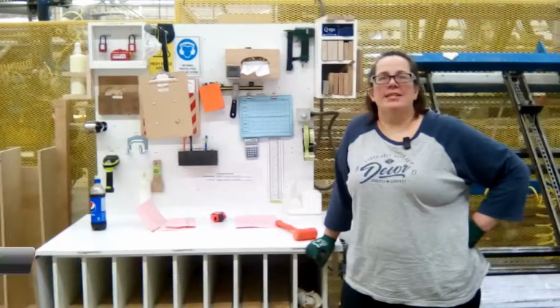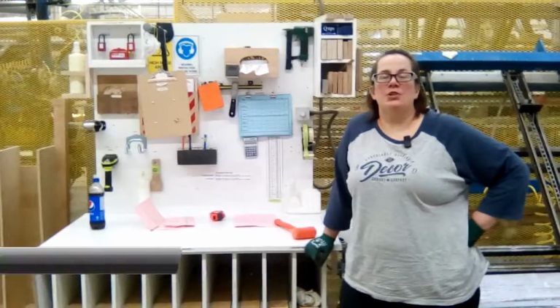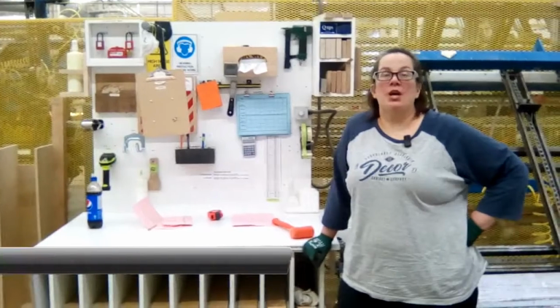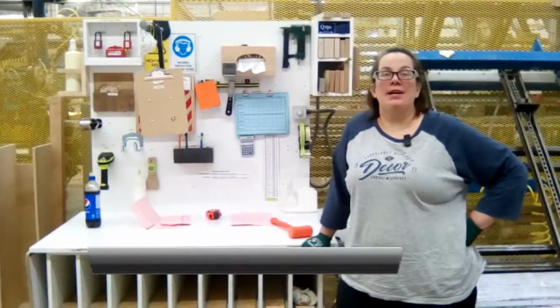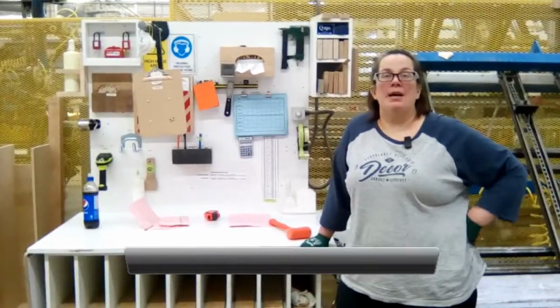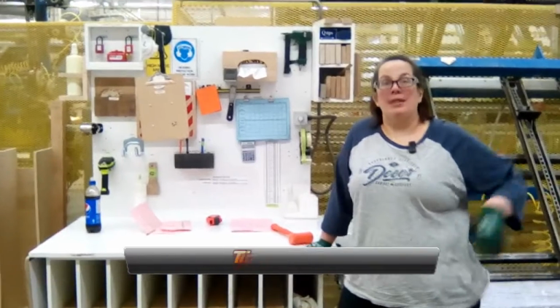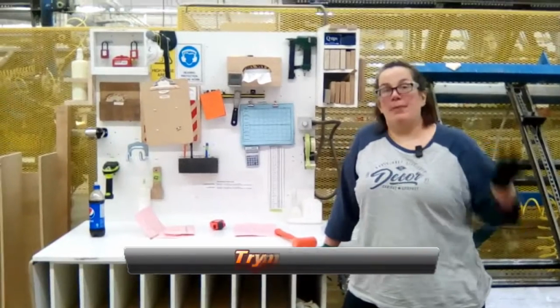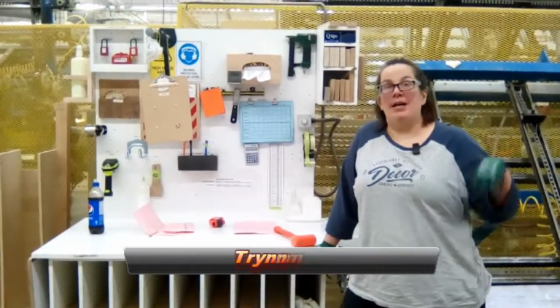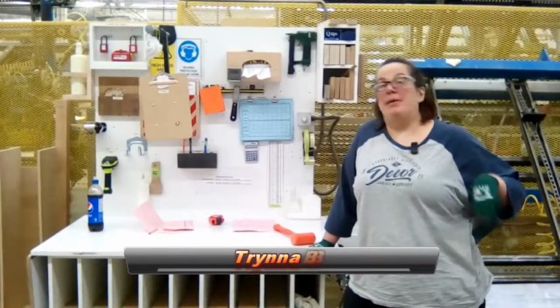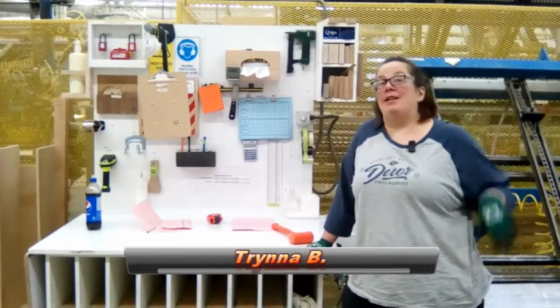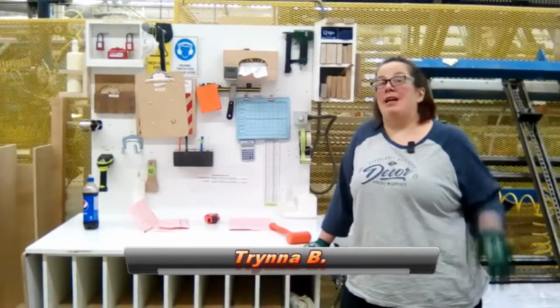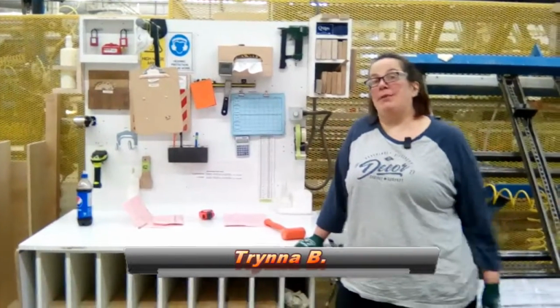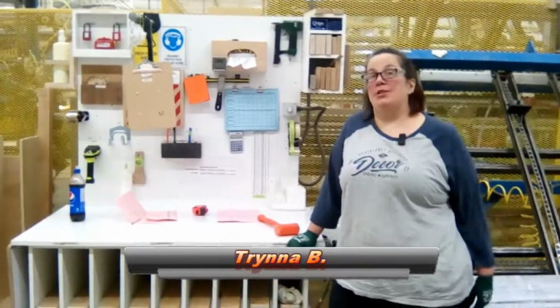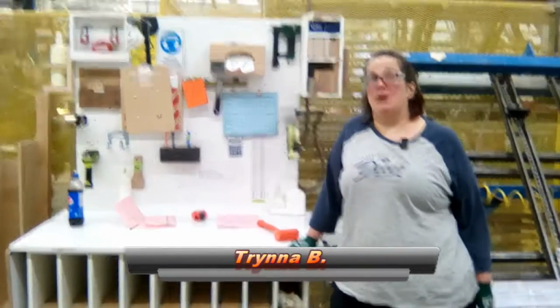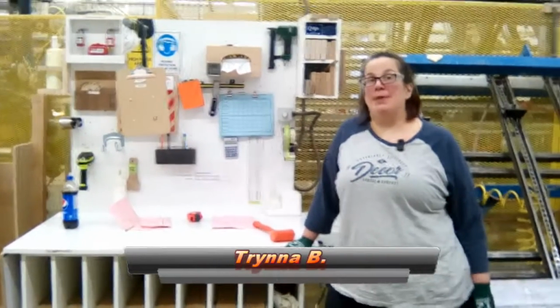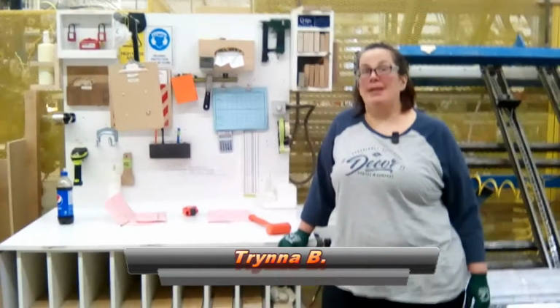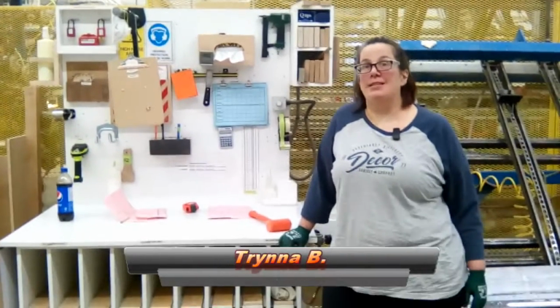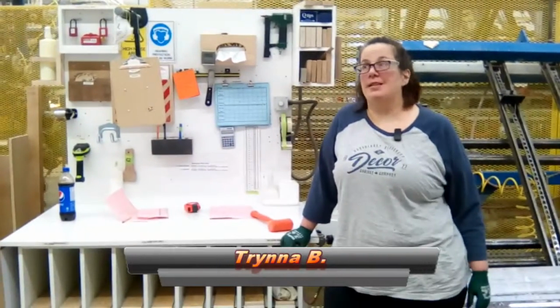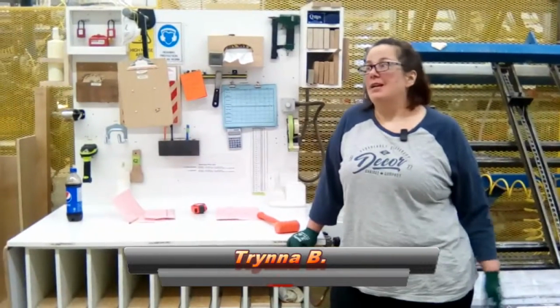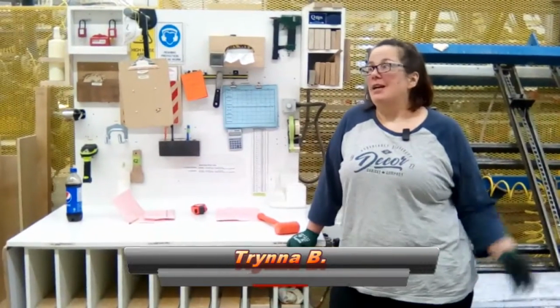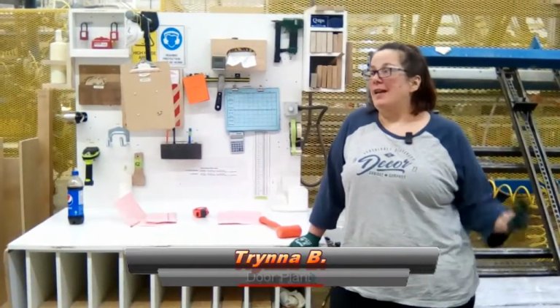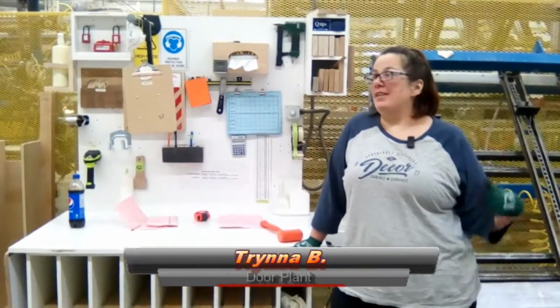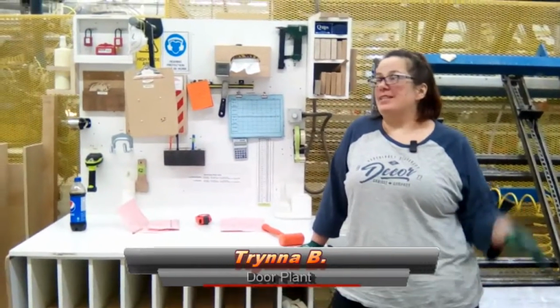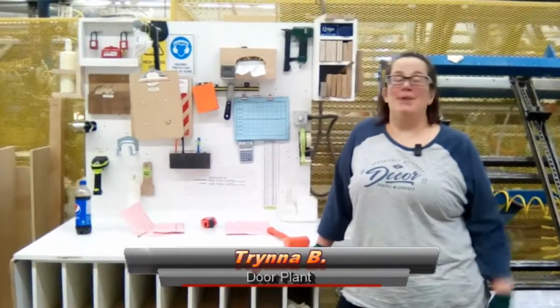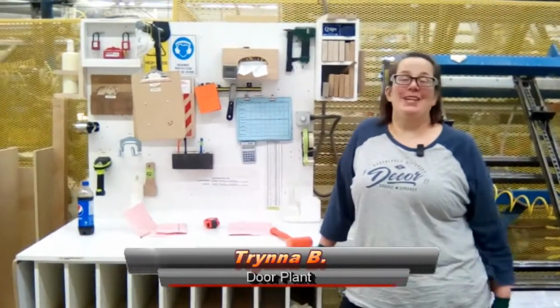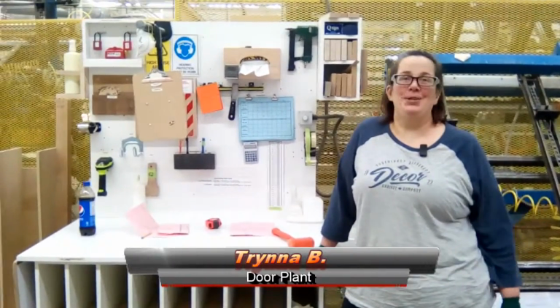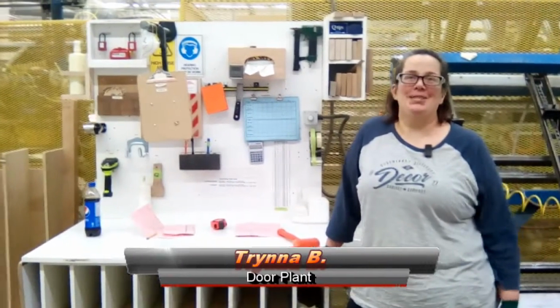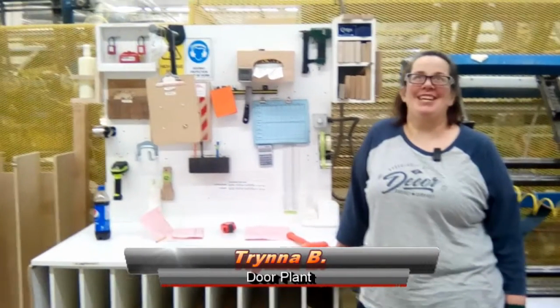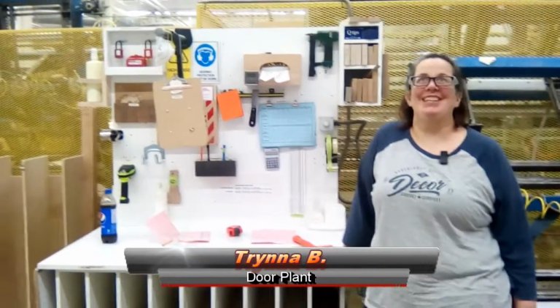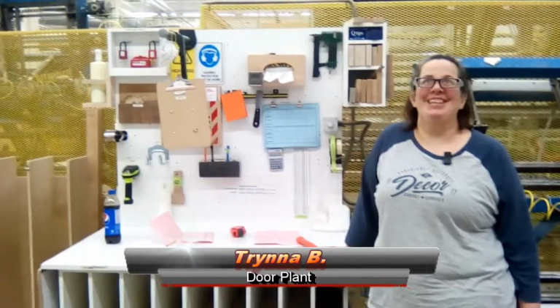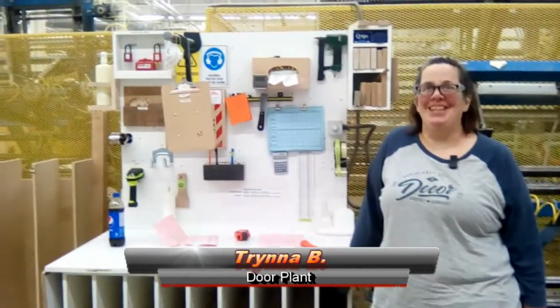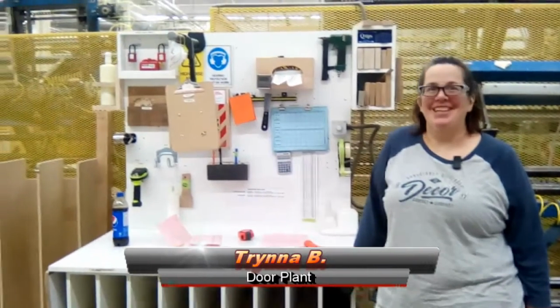This is Chernow. I'm at the panel back clamp at the door plant, and this is my two-second lean.